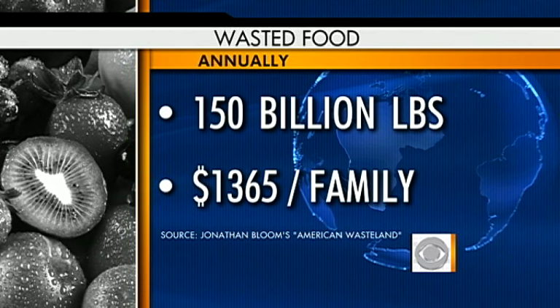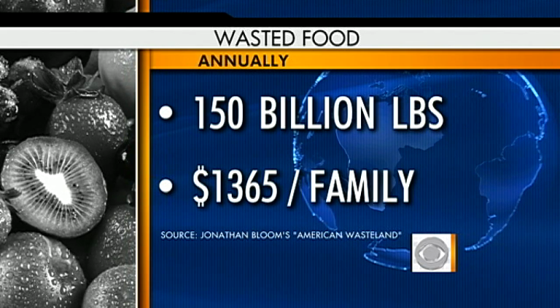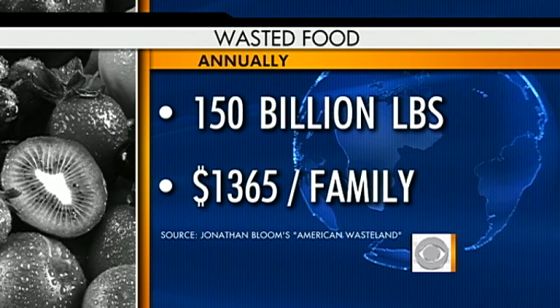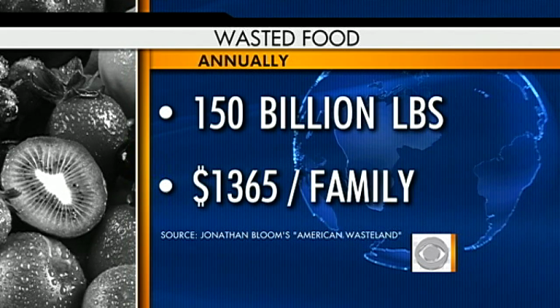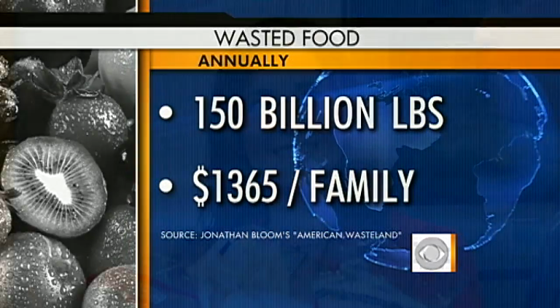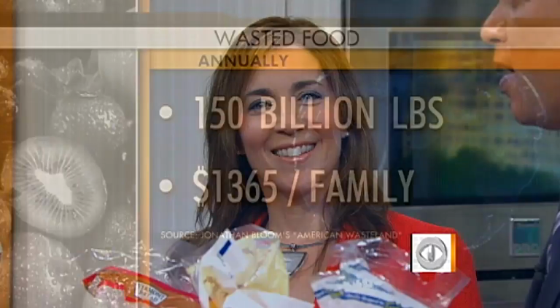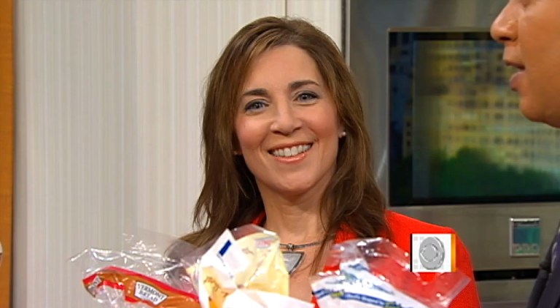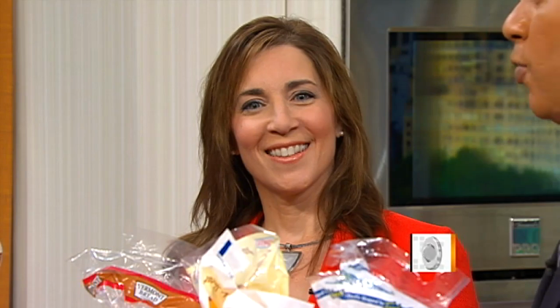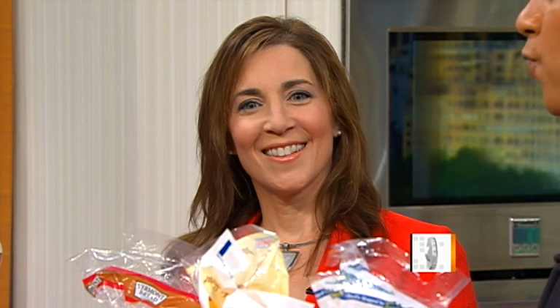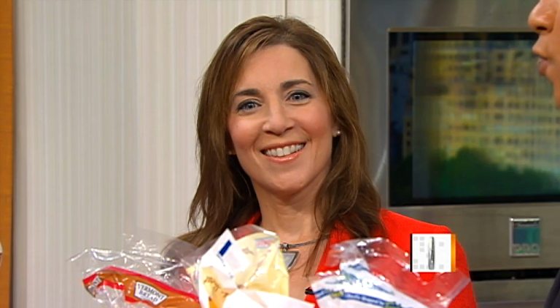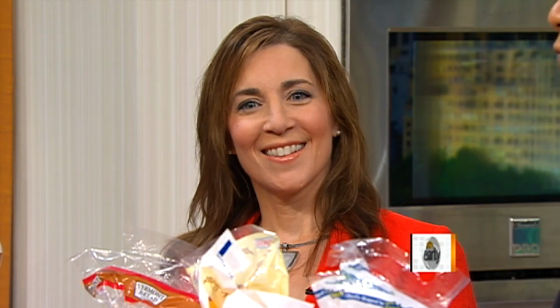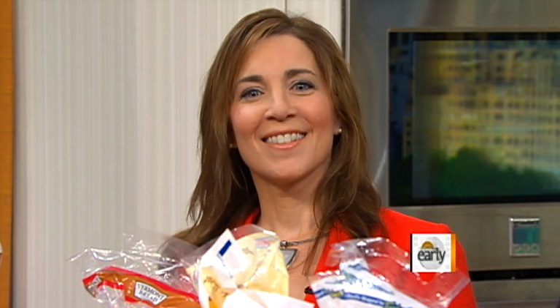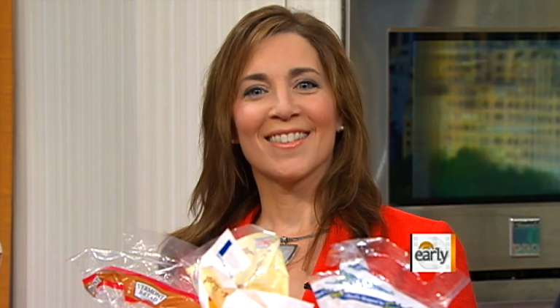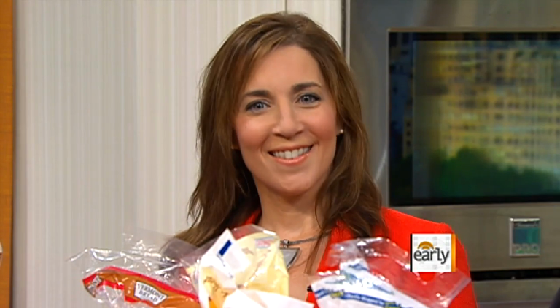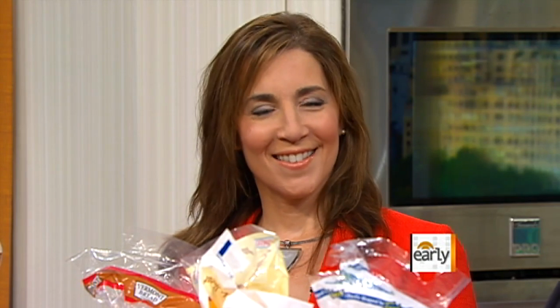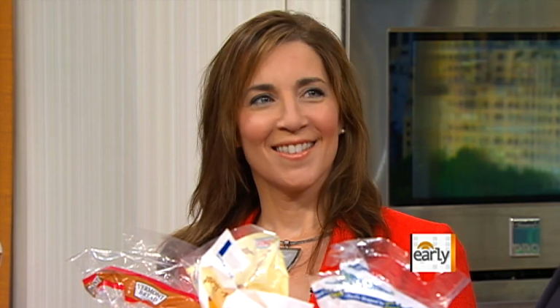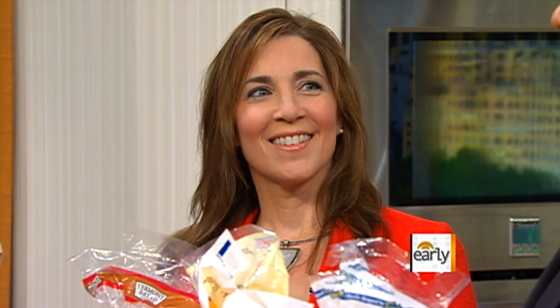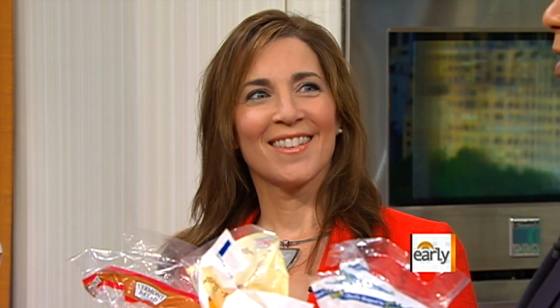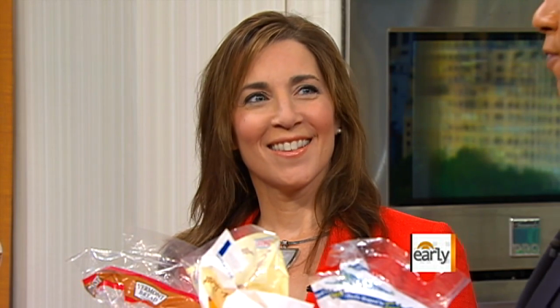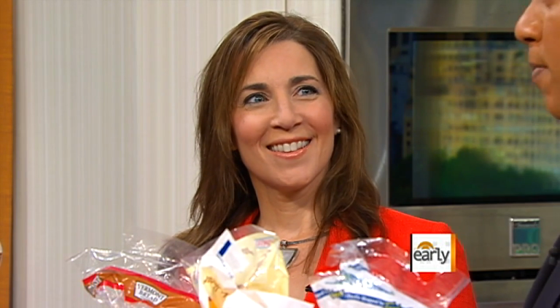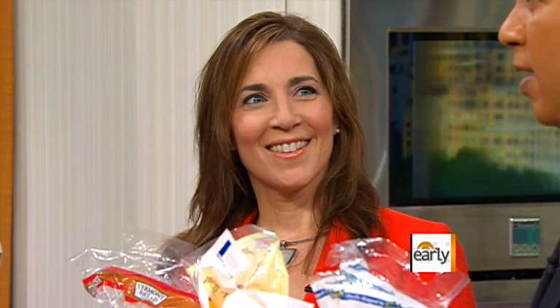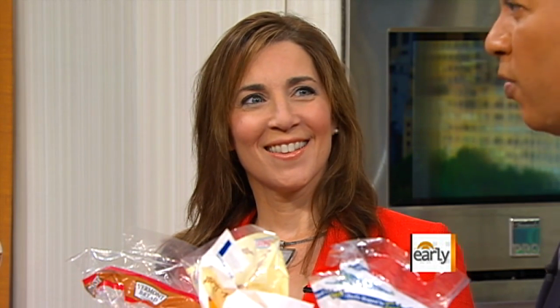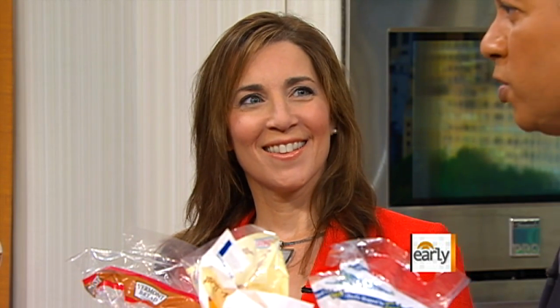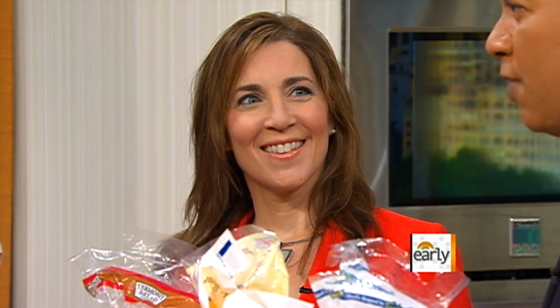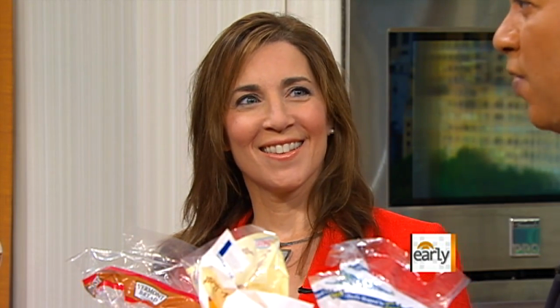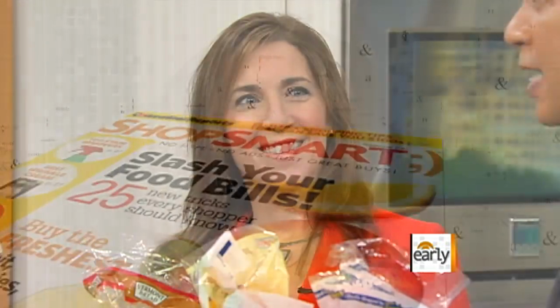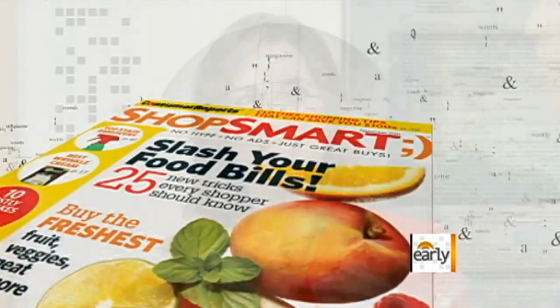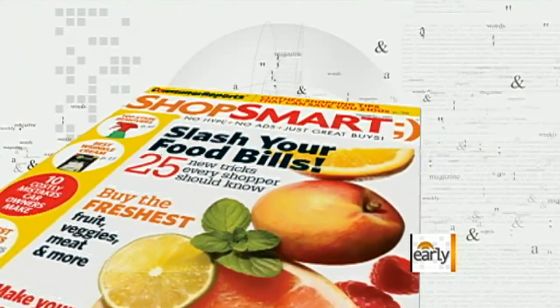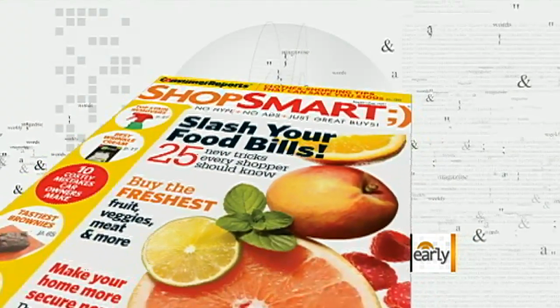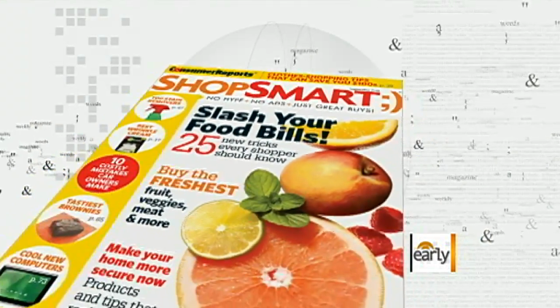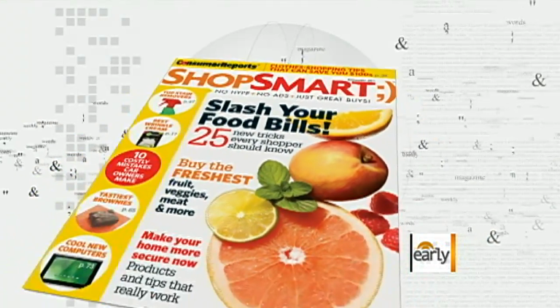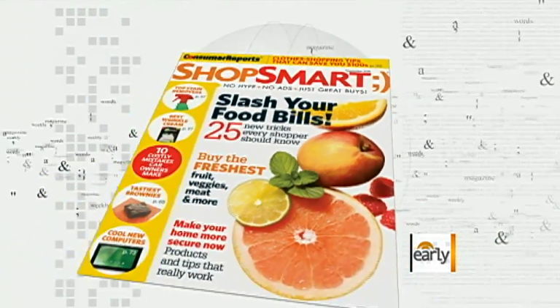Joining us now with tips on how to keep your food fresh longer is Lisa Lee Freeman, editor-in-chief of ShopSmart magazine.